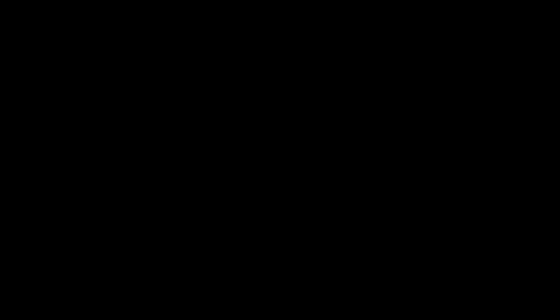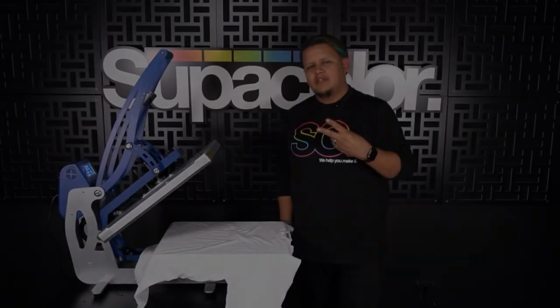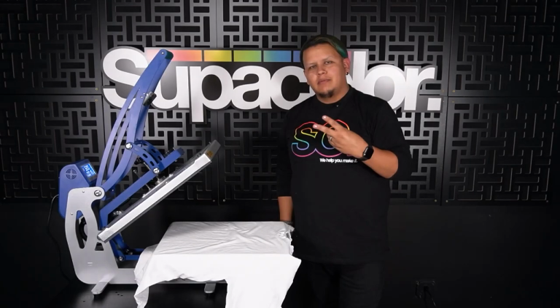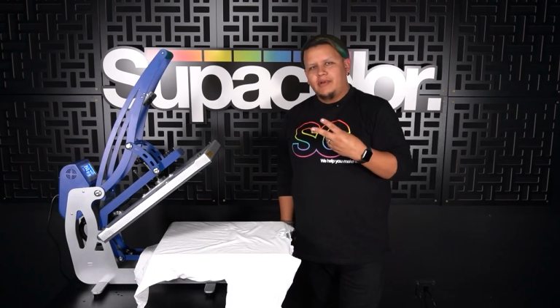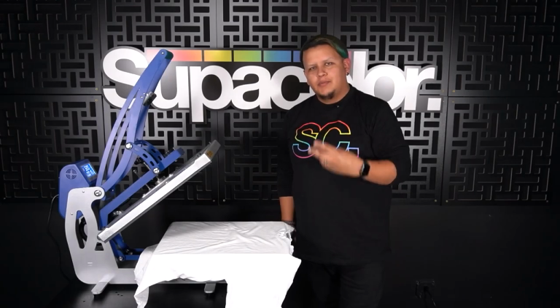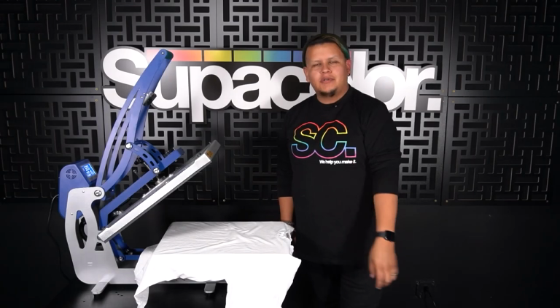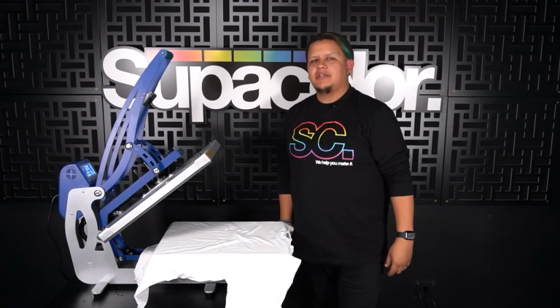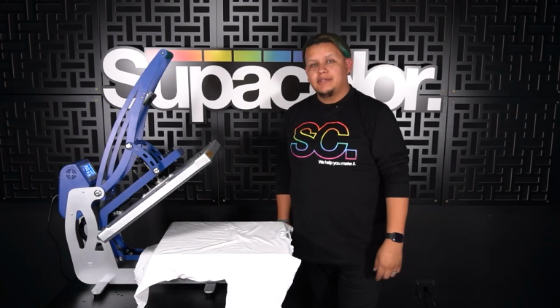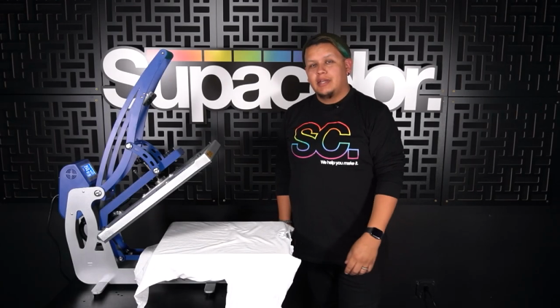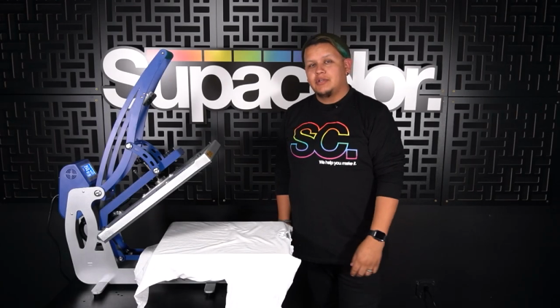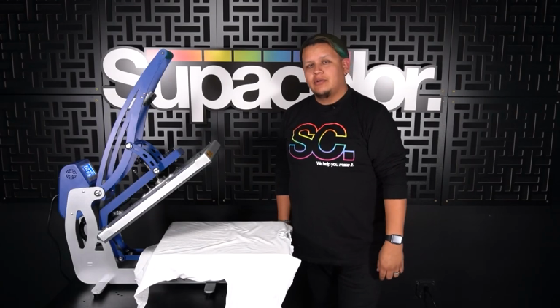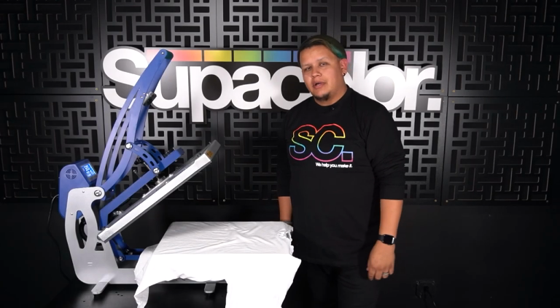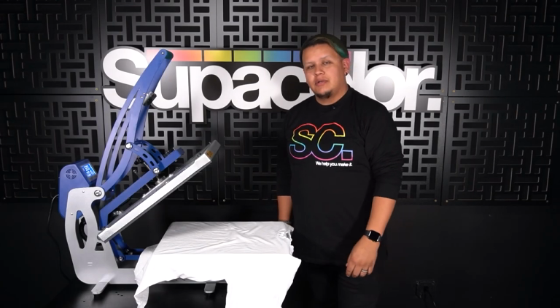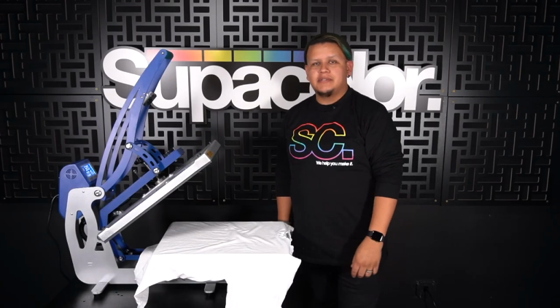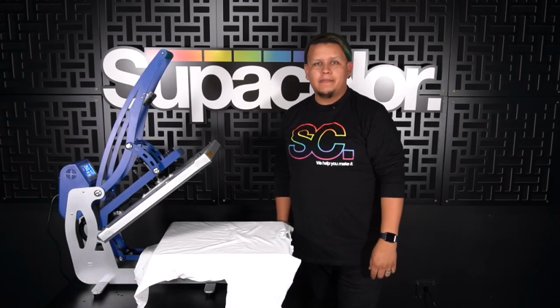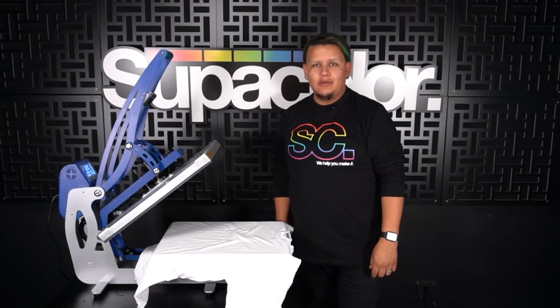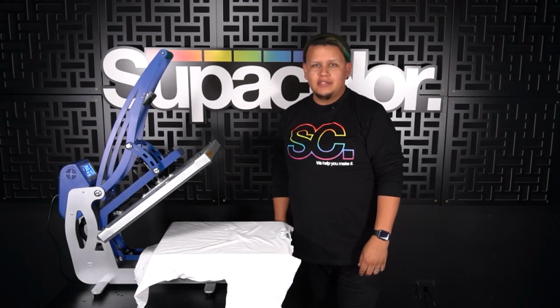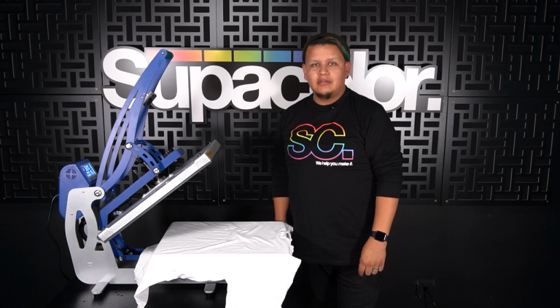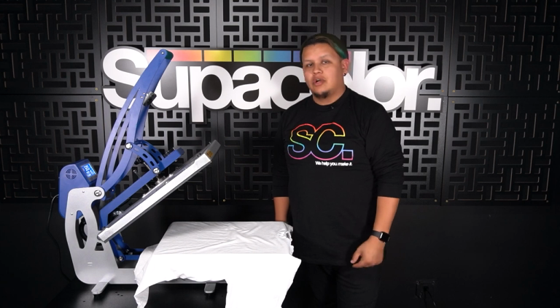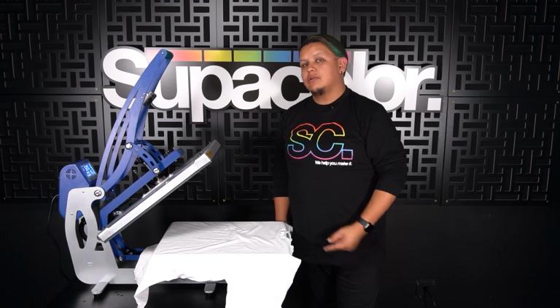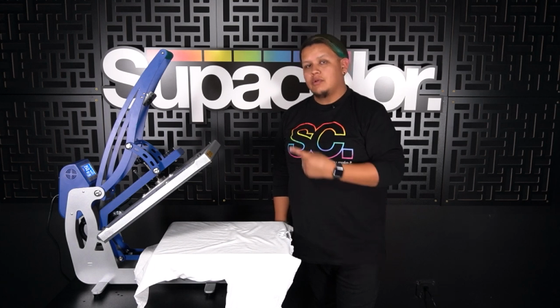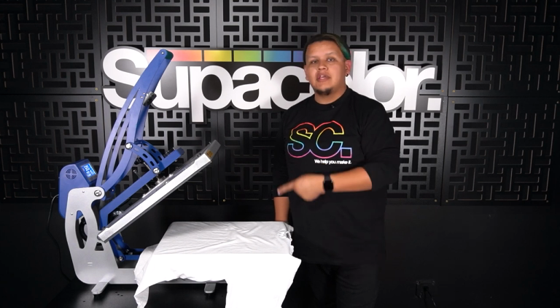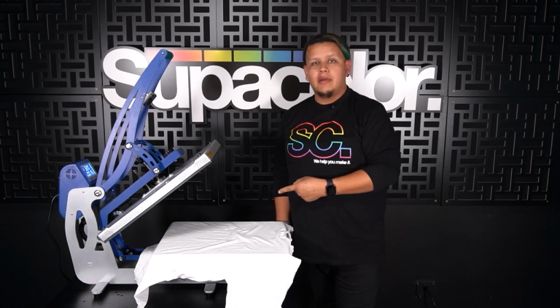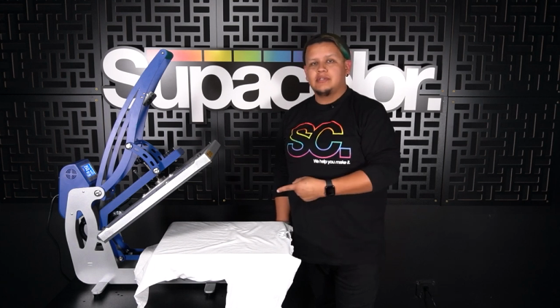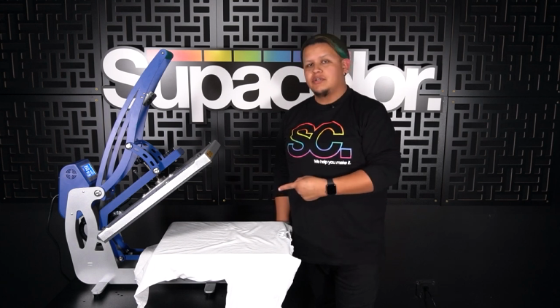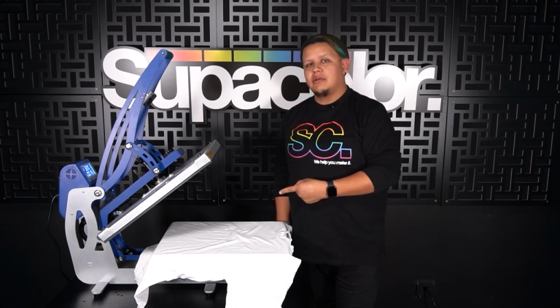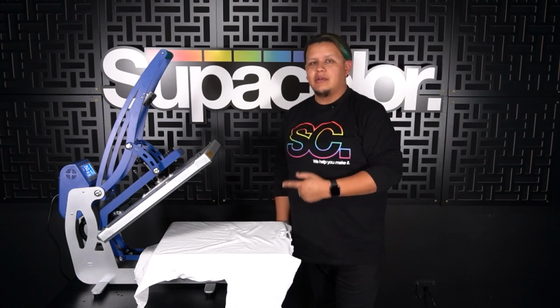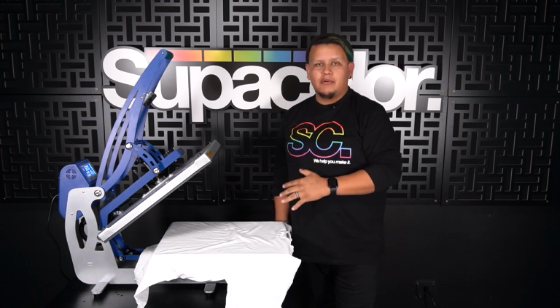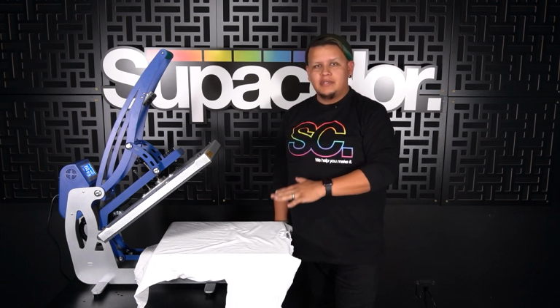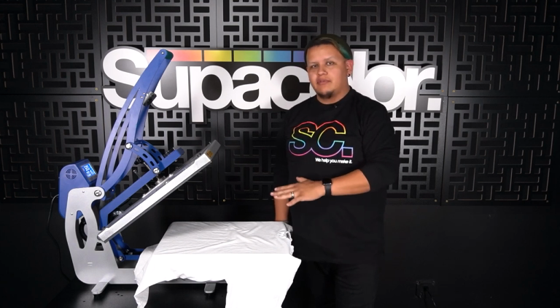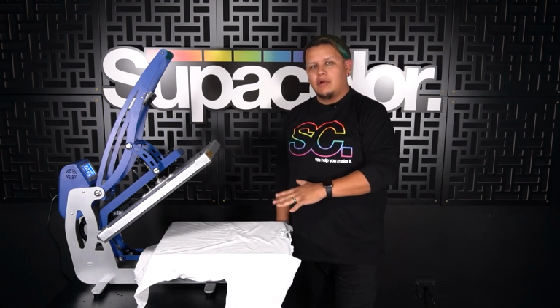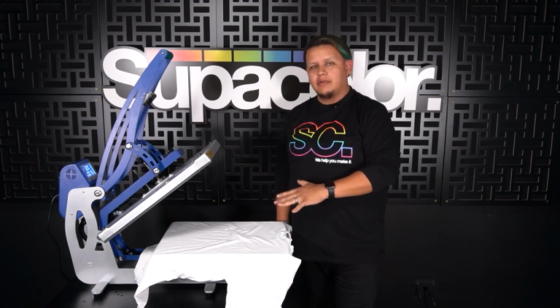What's up Supafam, Supa Surge here, and today I'm going to show you certain steps that you can take to troubleshoot your heat press to ensure that you're pressing everything properly.